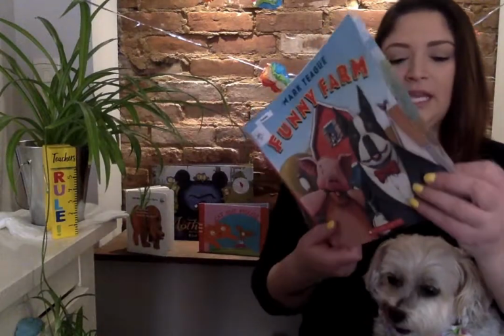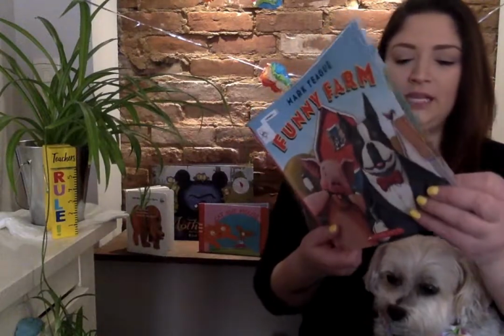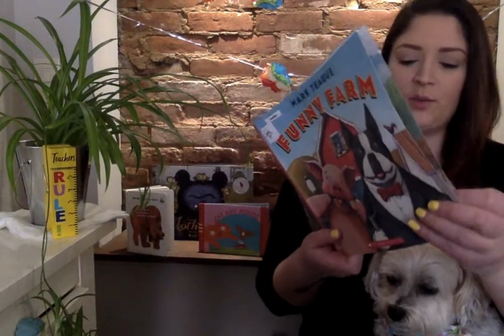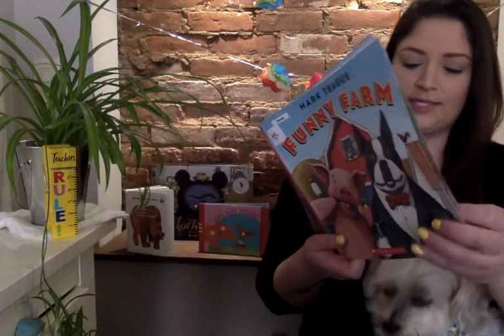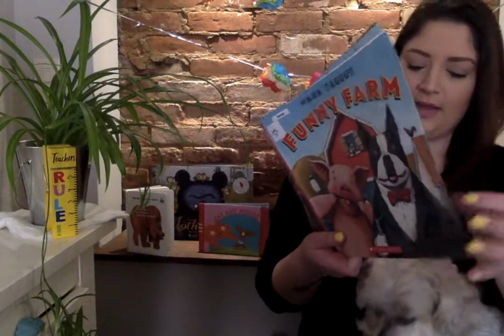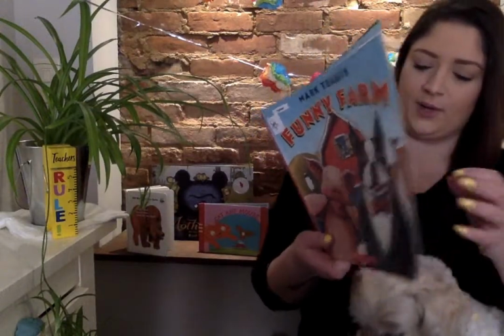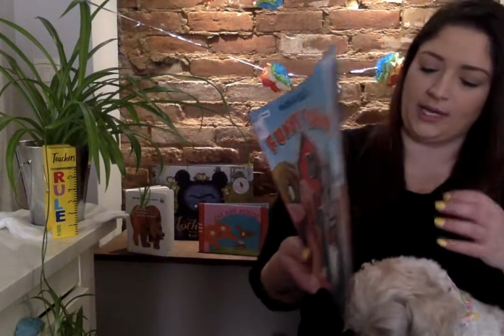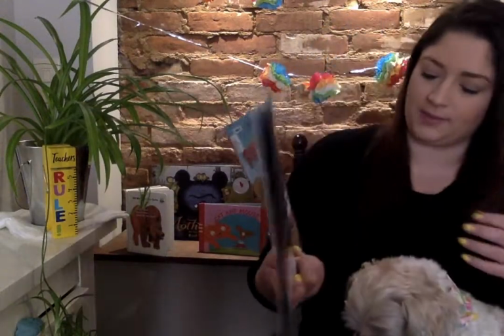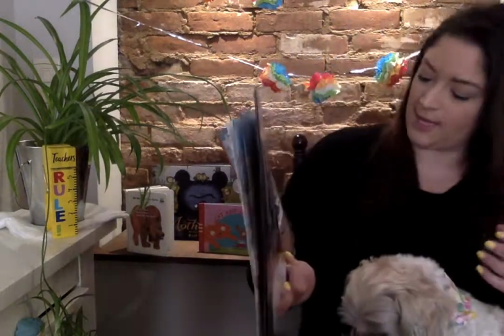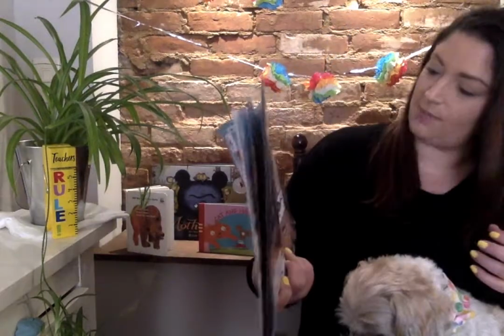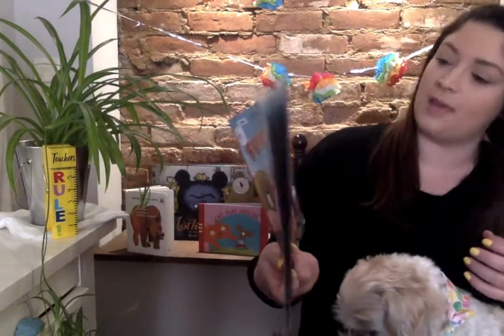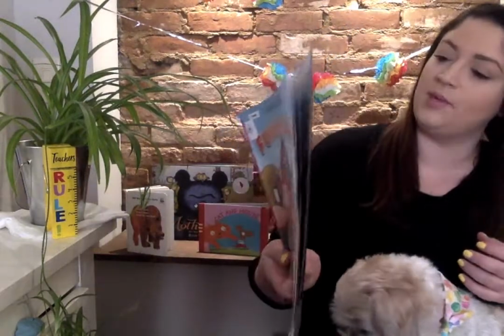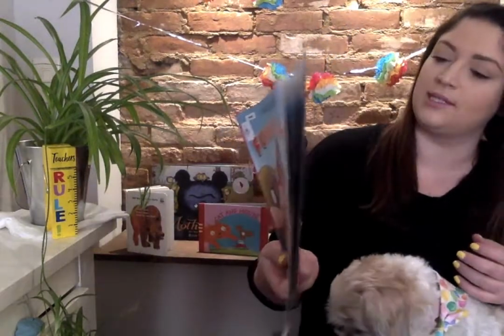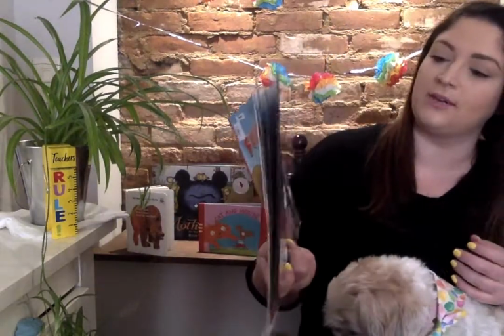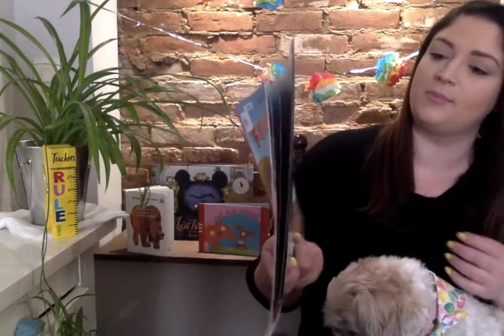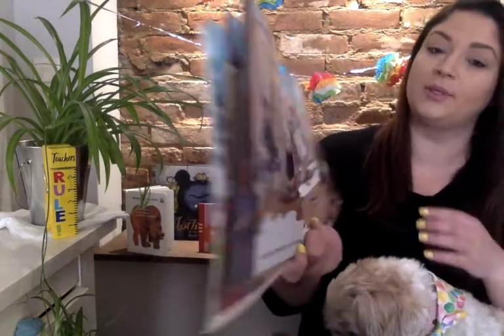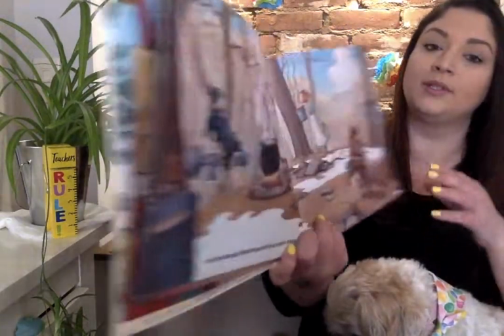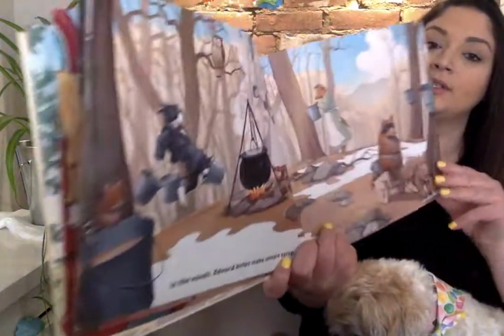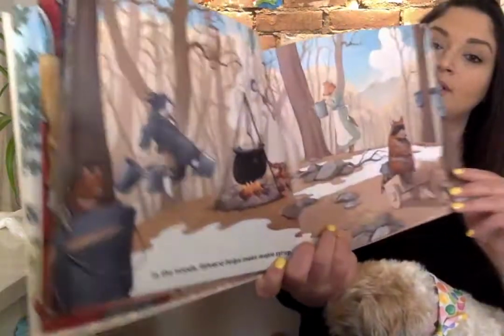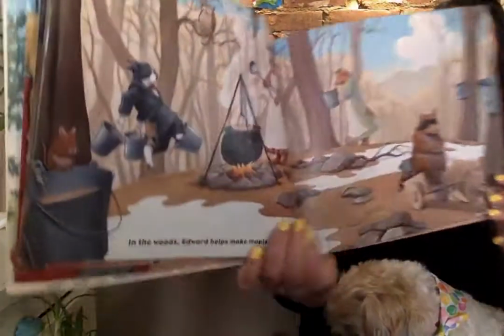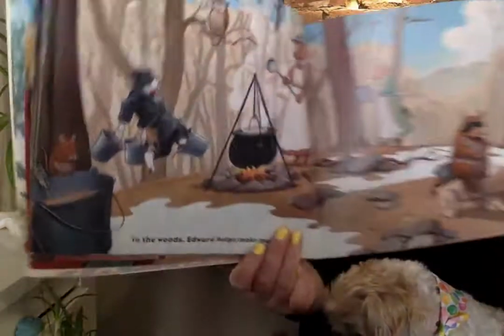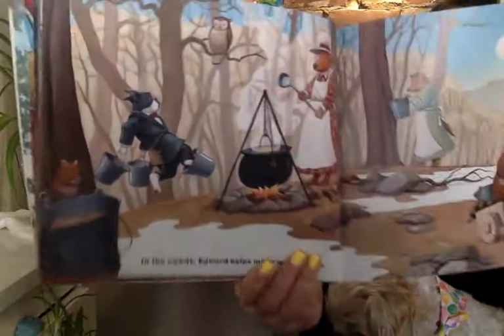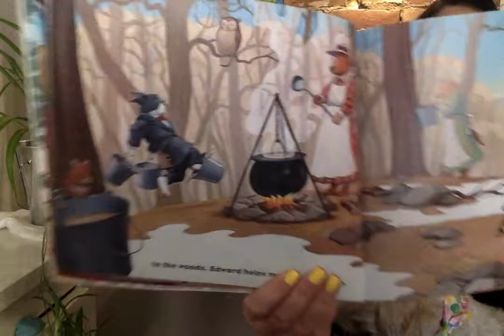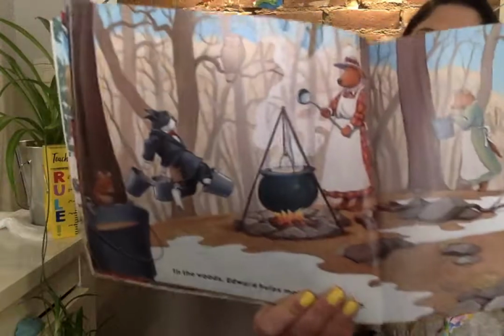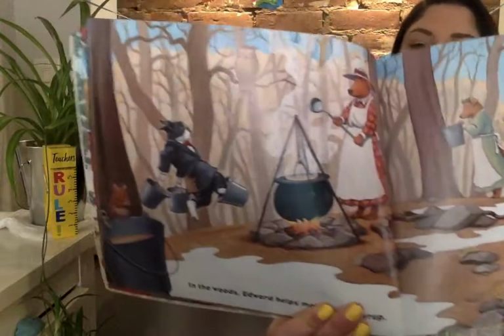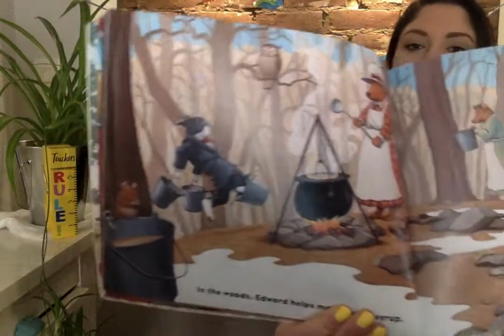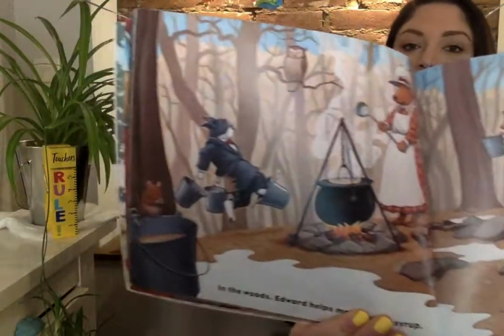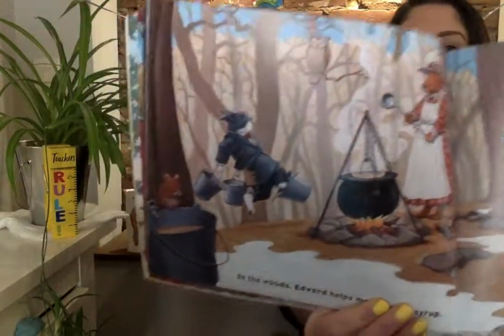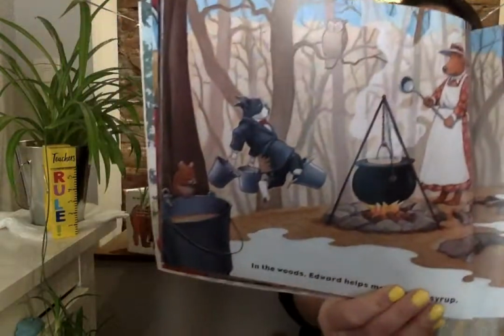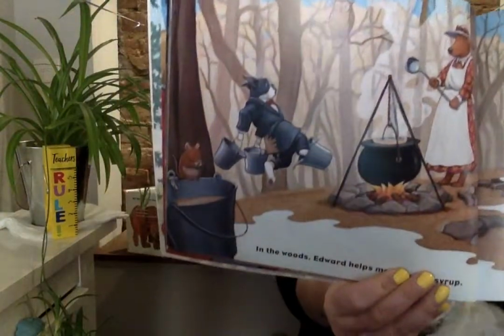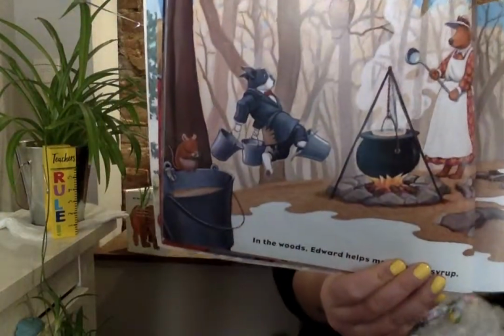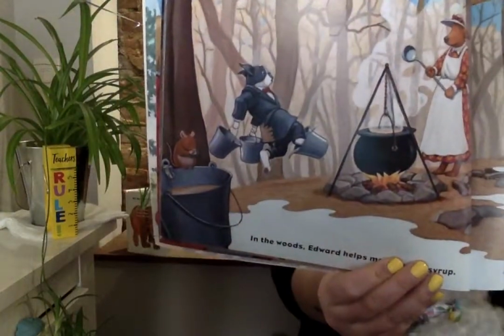In the woods, Edward helps make maple syrup. That's pretty cool.